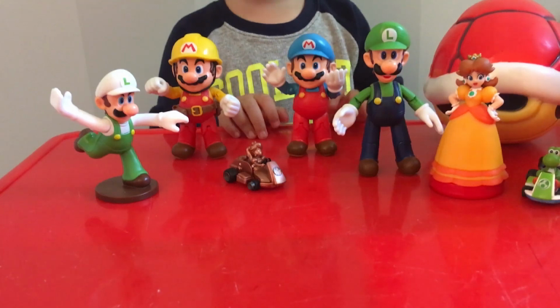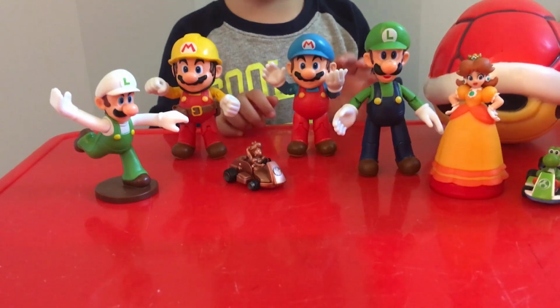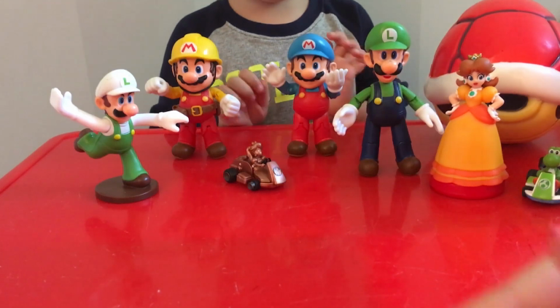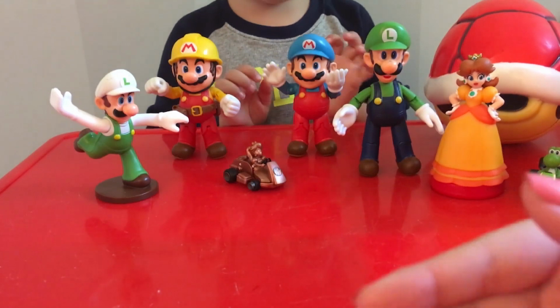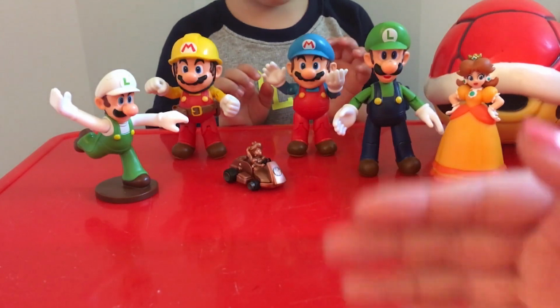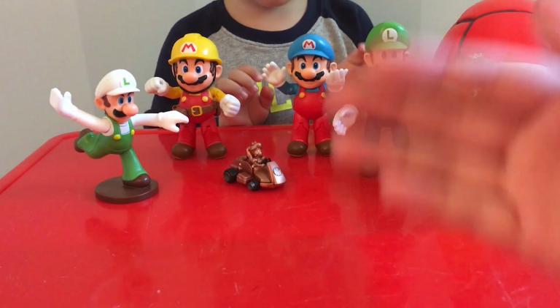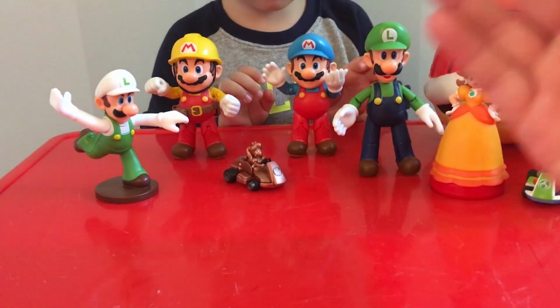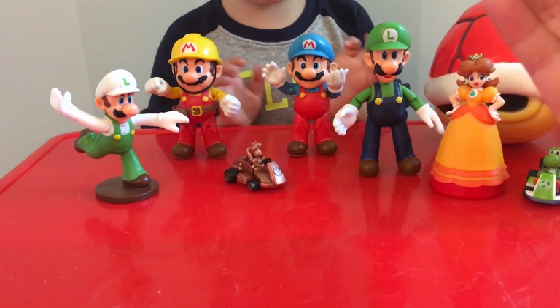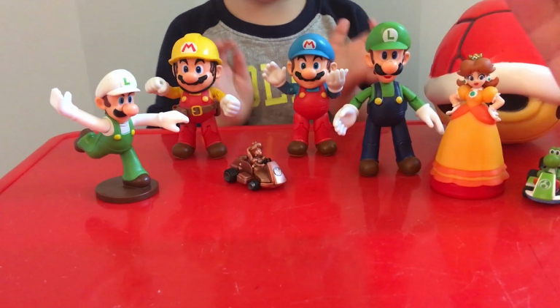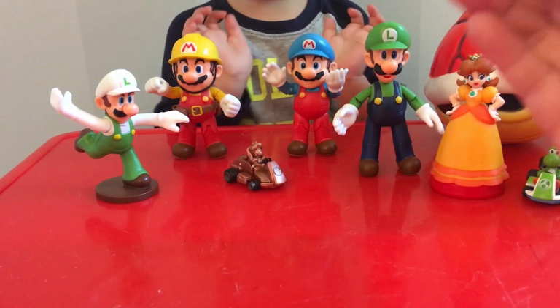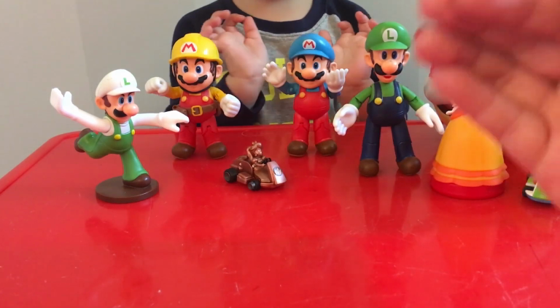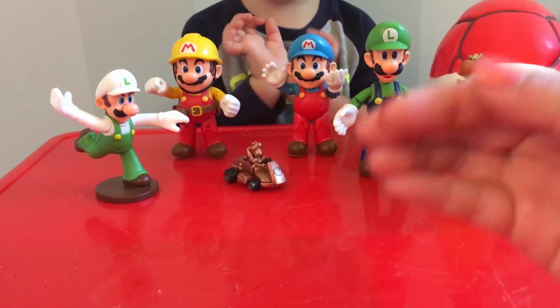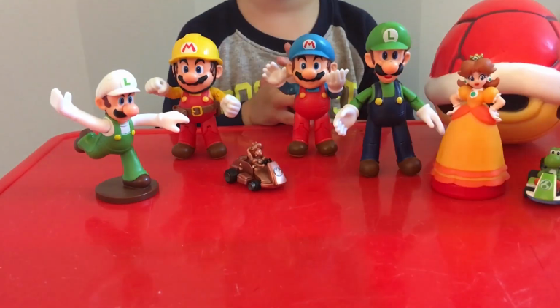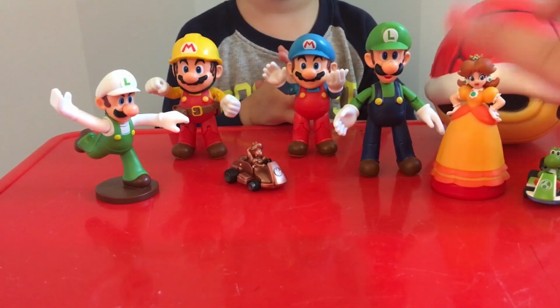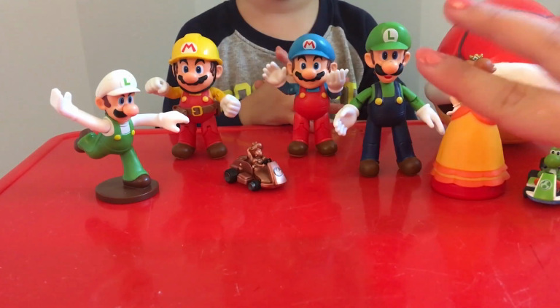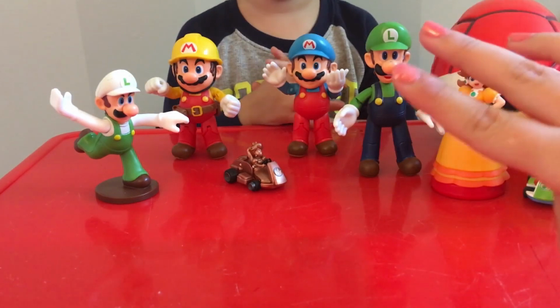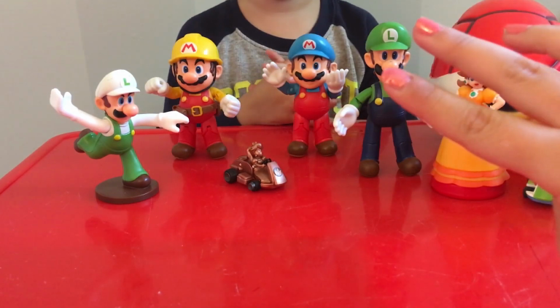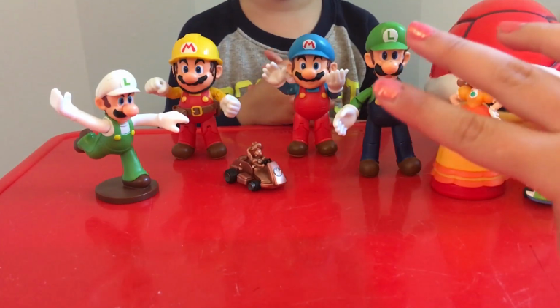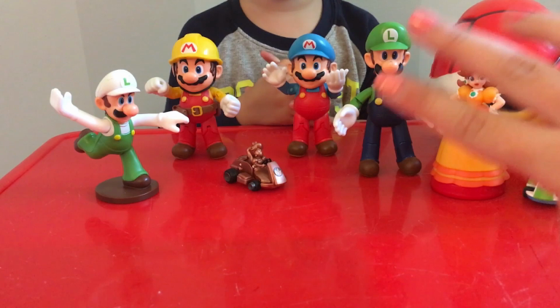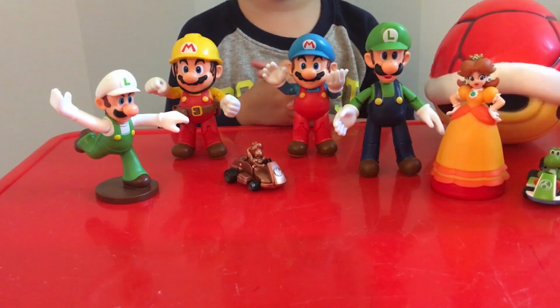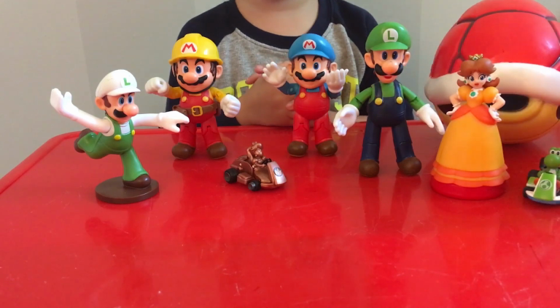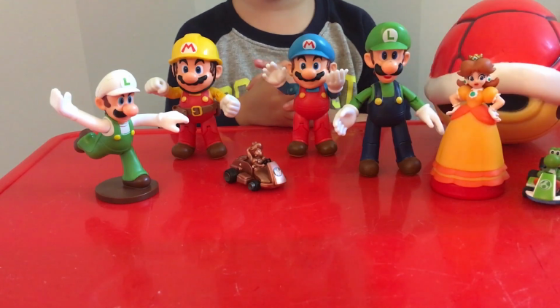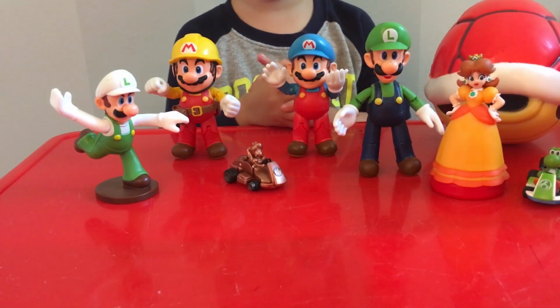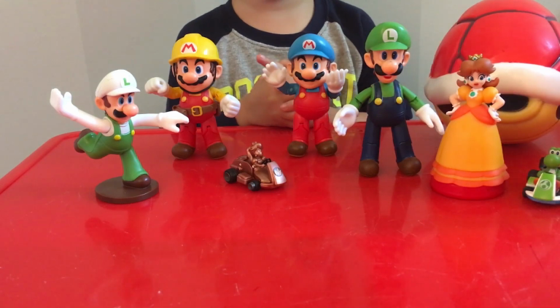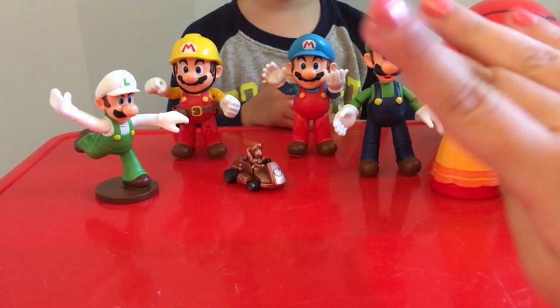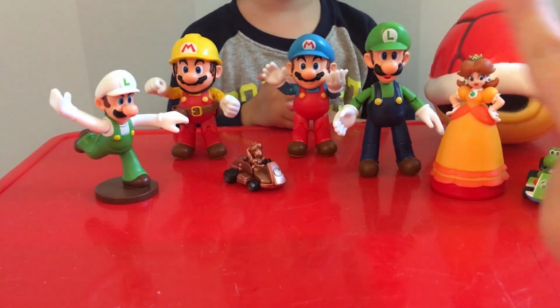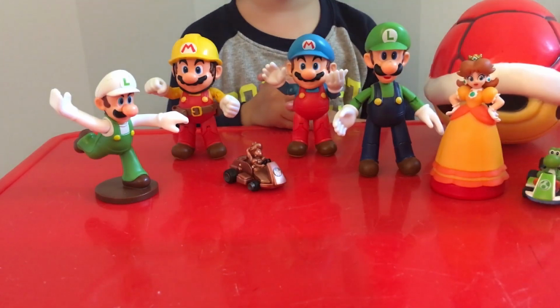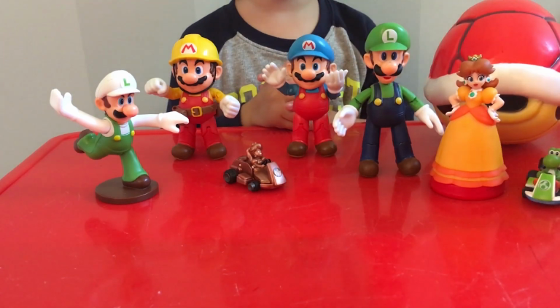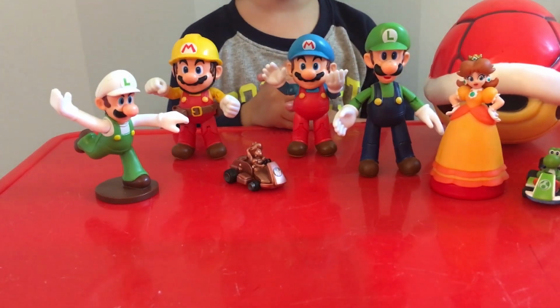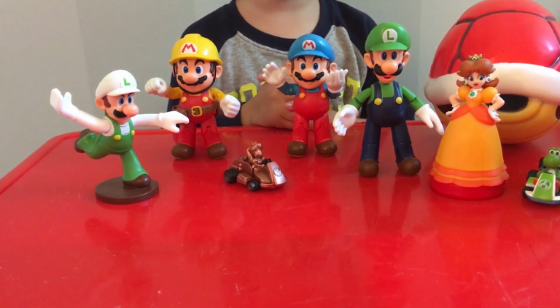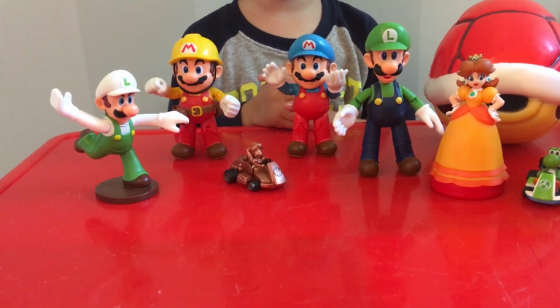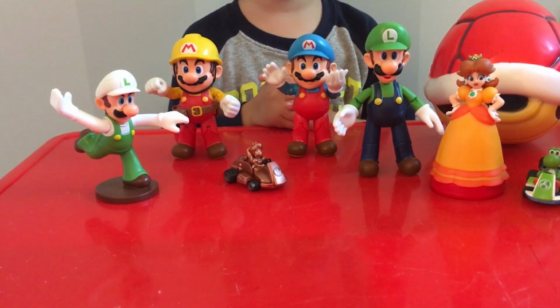Hi everyone! So Chase is back and Gavin's also here.